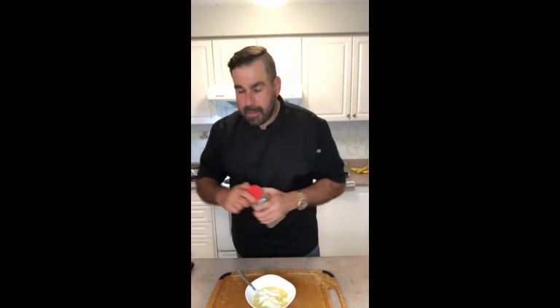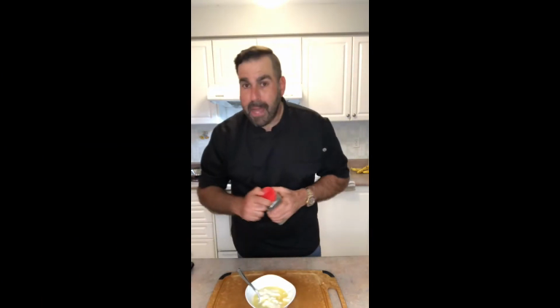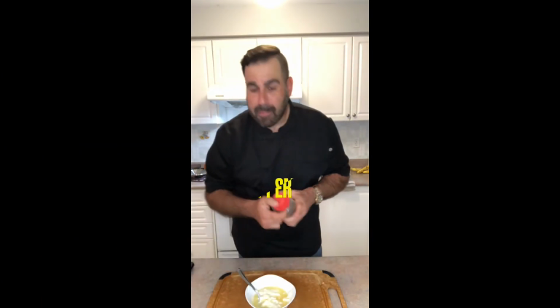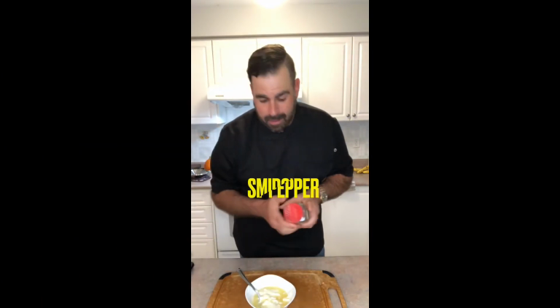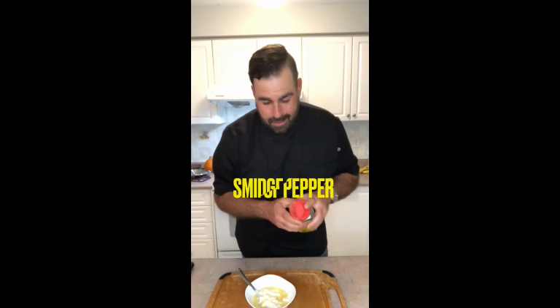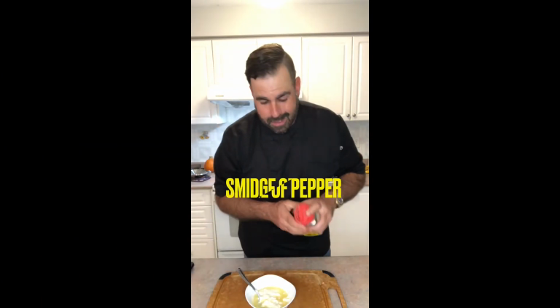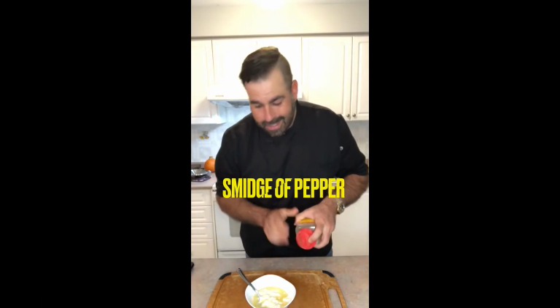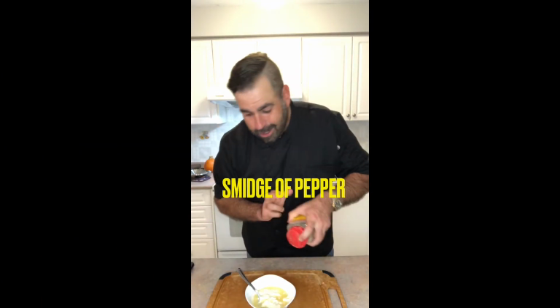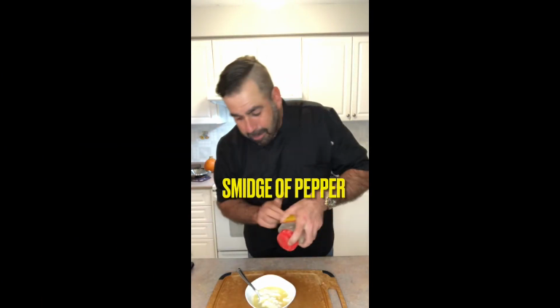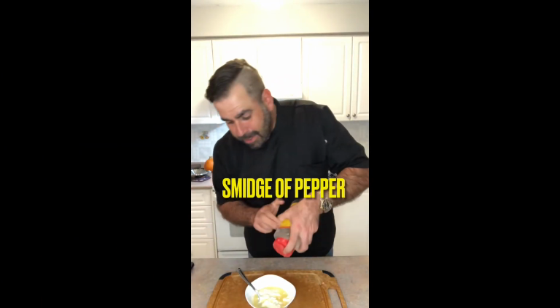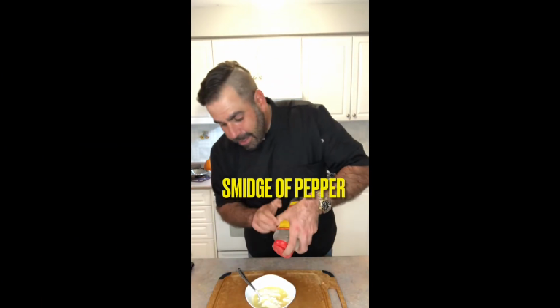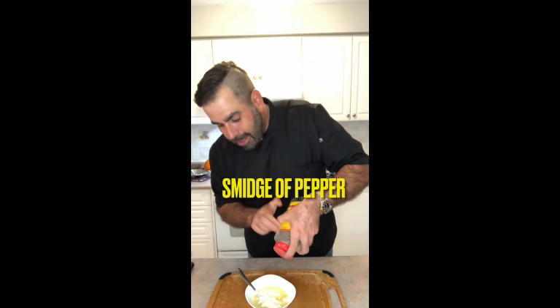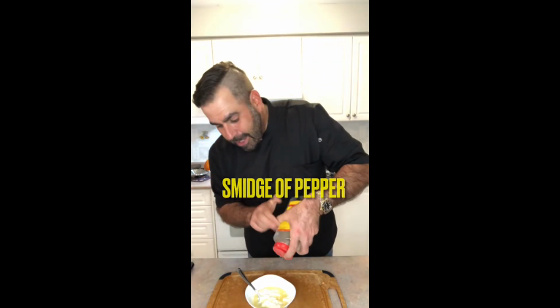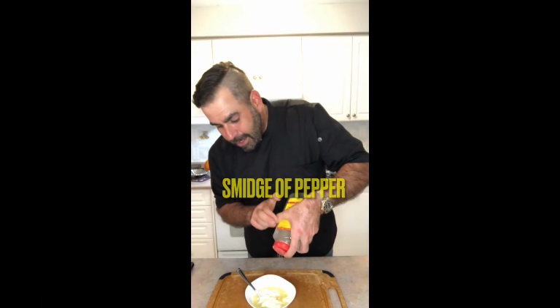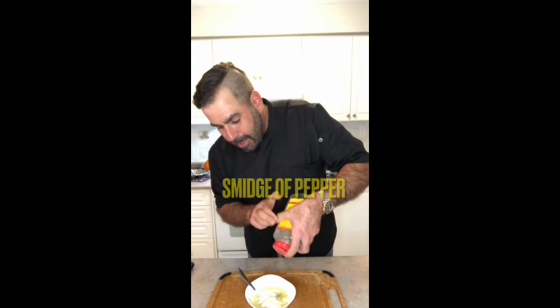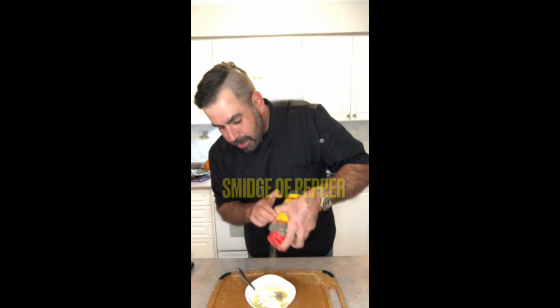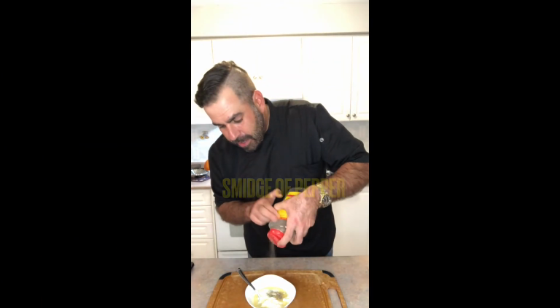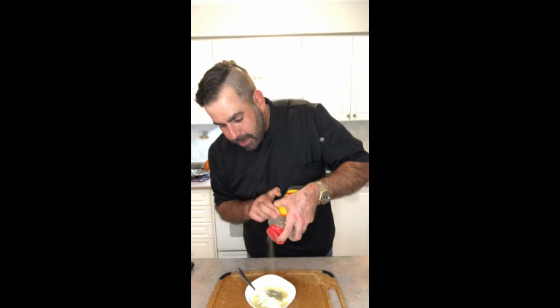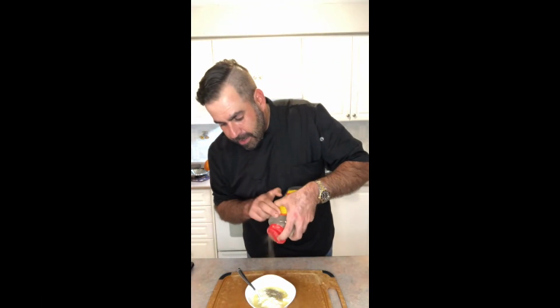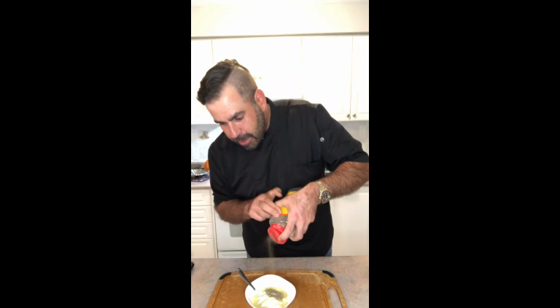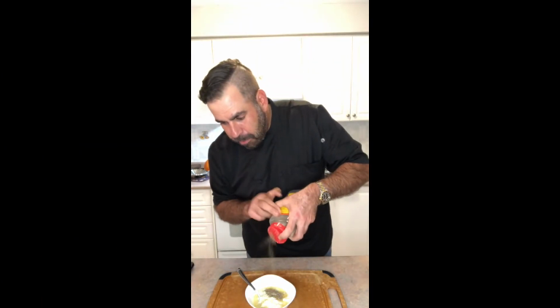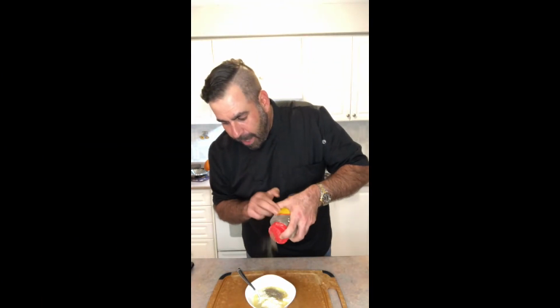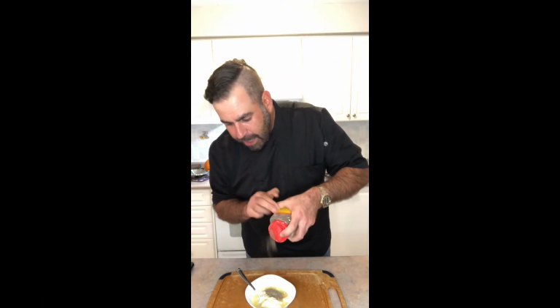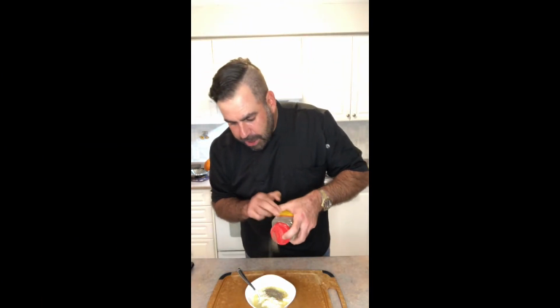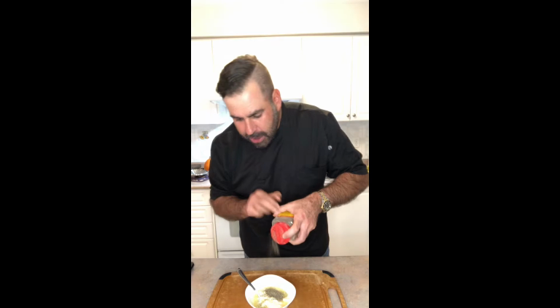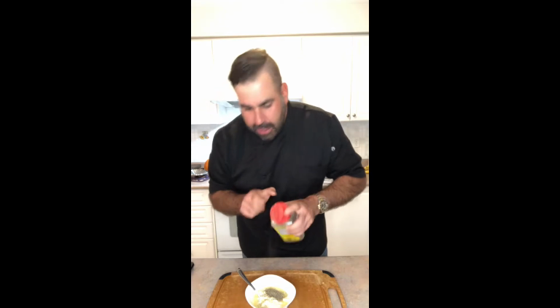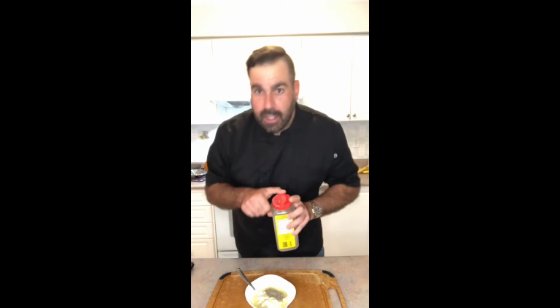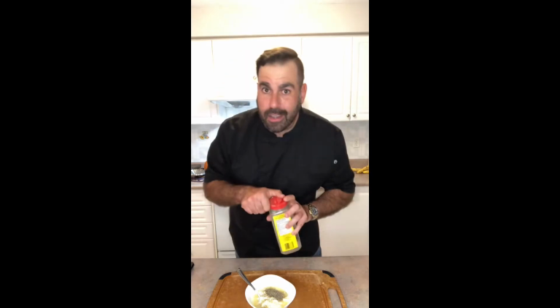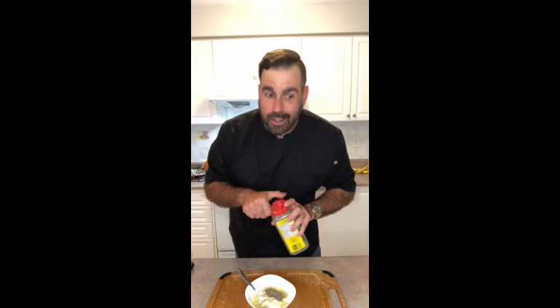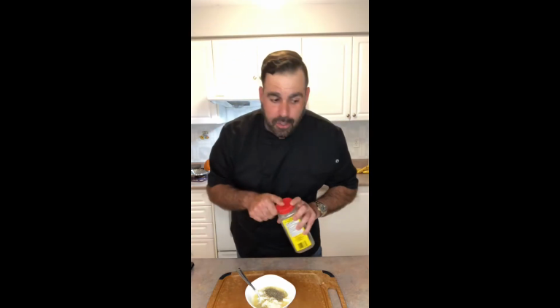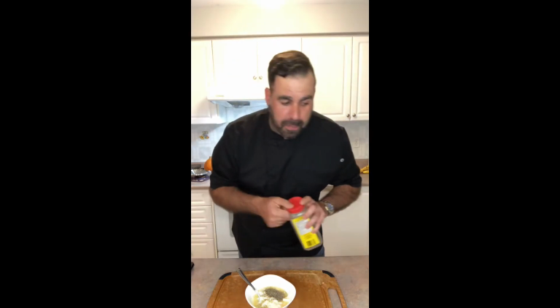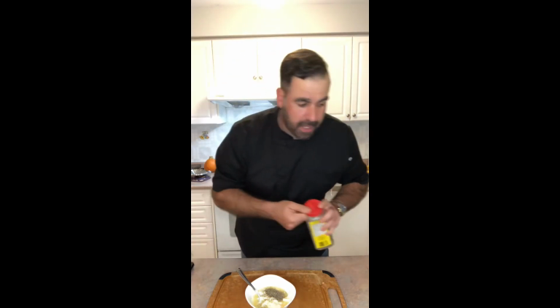Pepper — how spicy do you like it? I'm just giving this a splash, not too big.